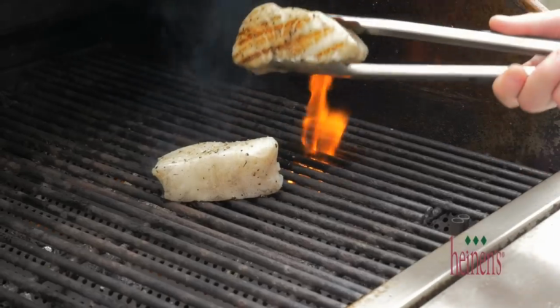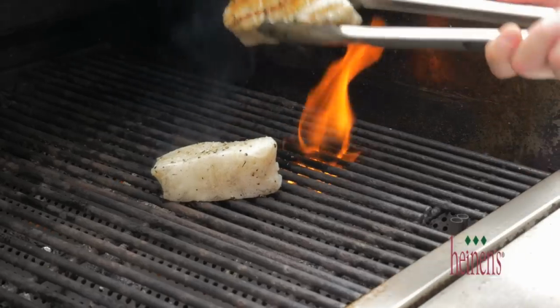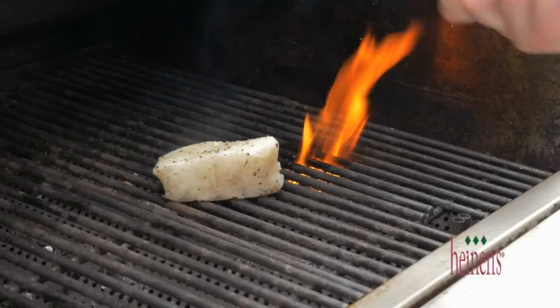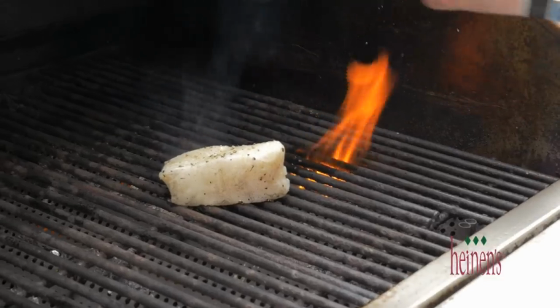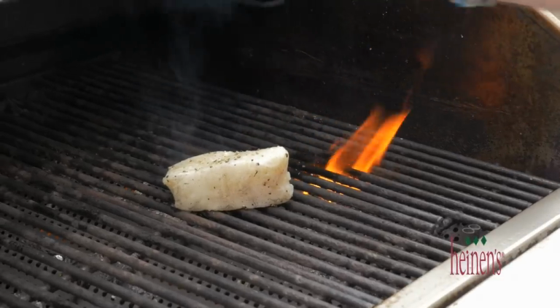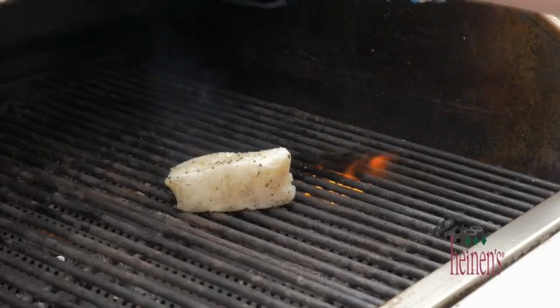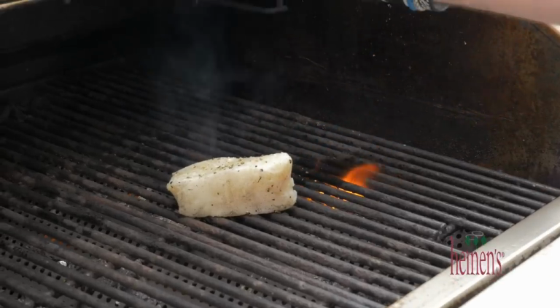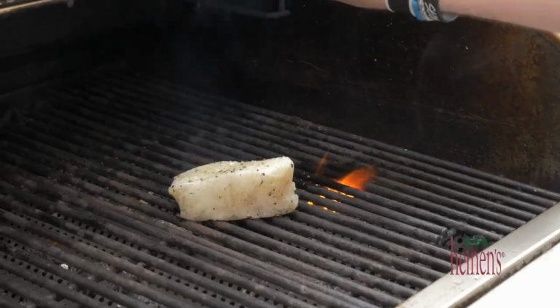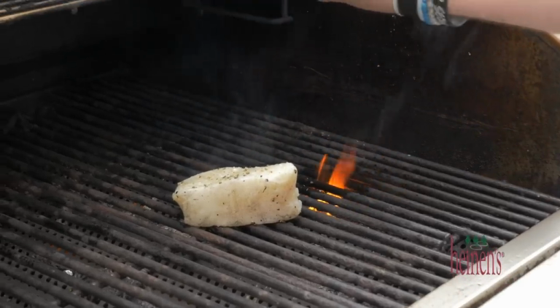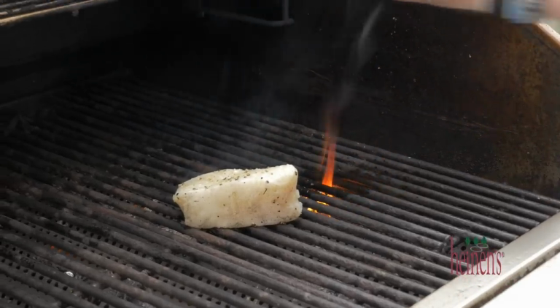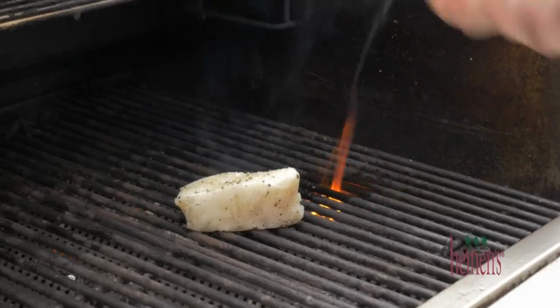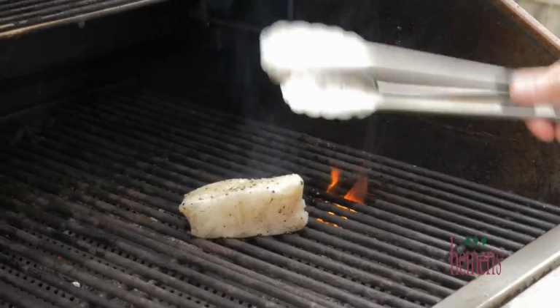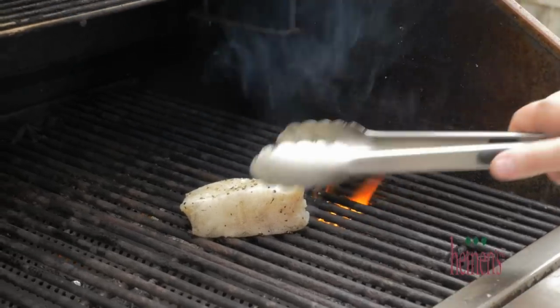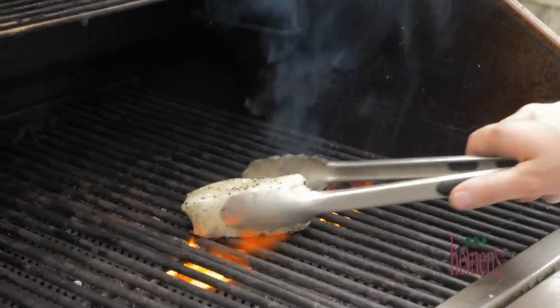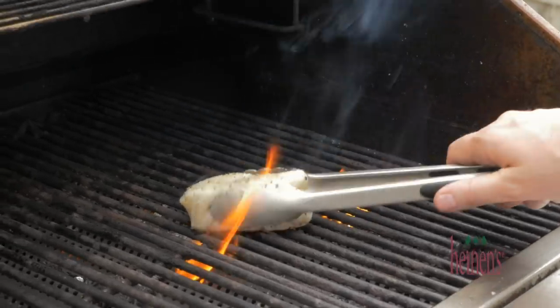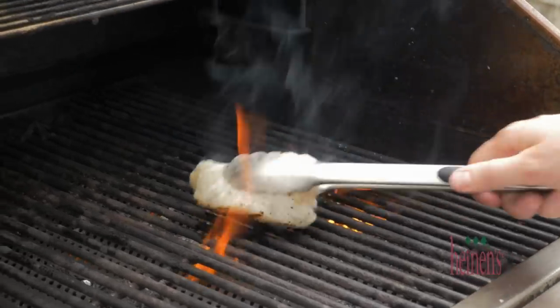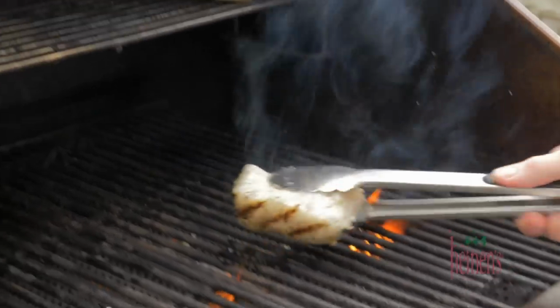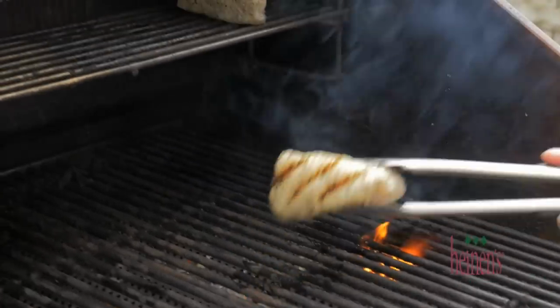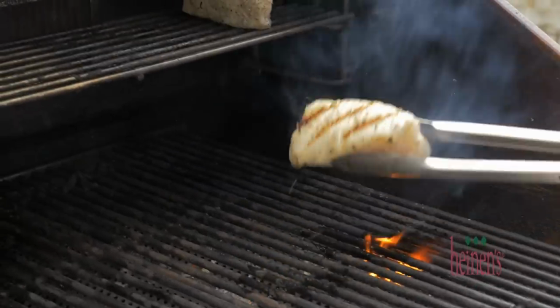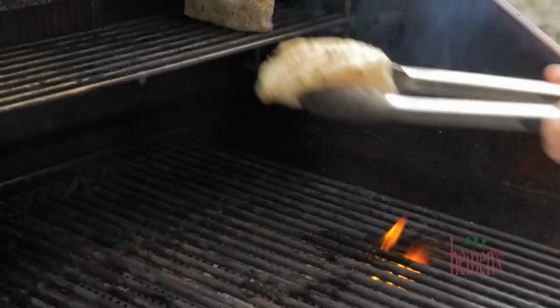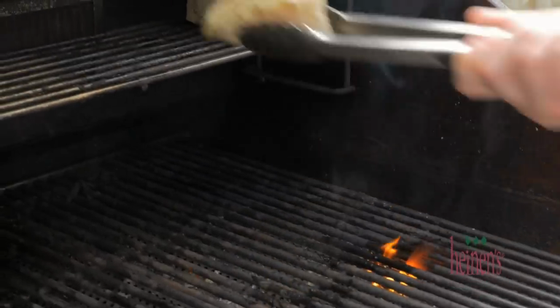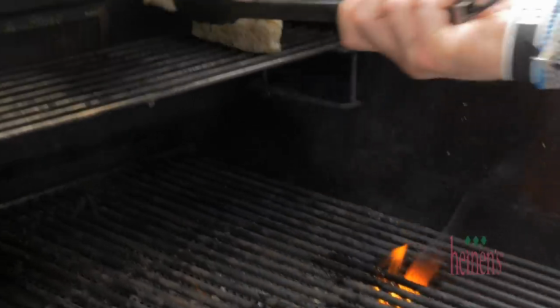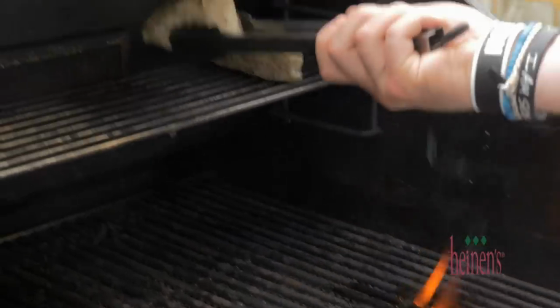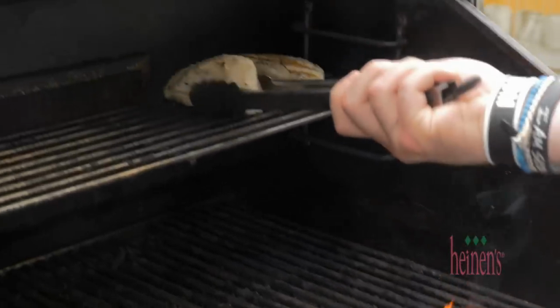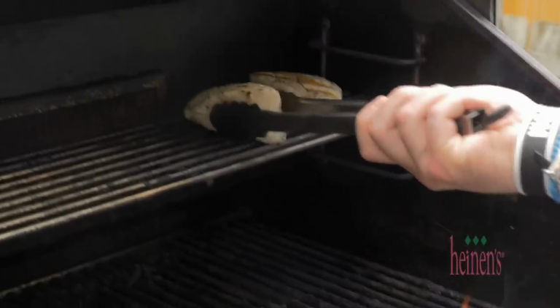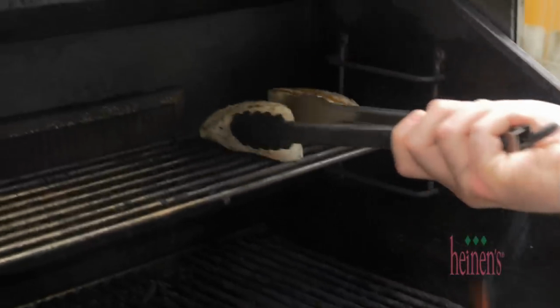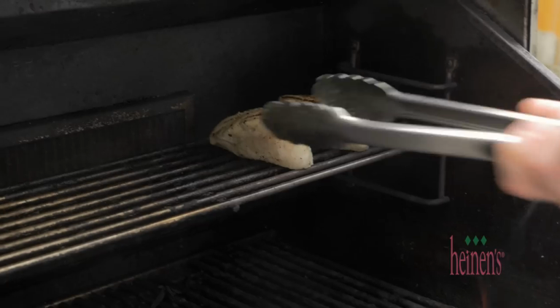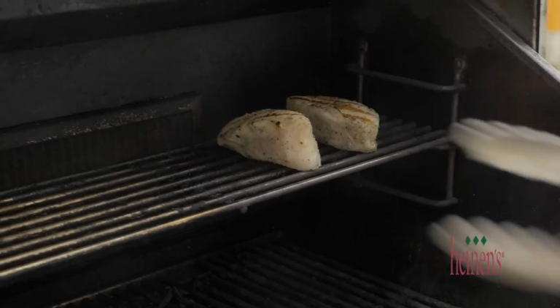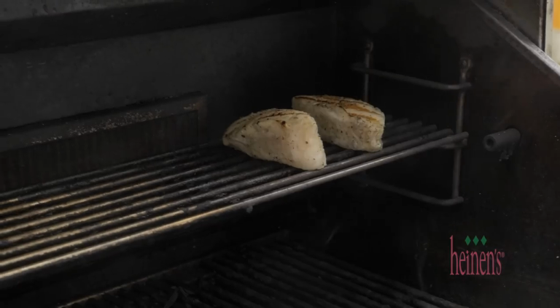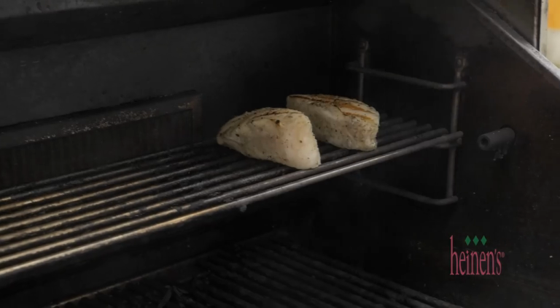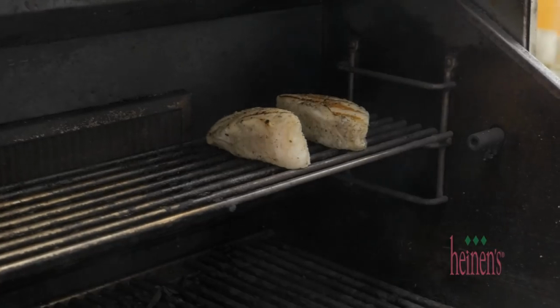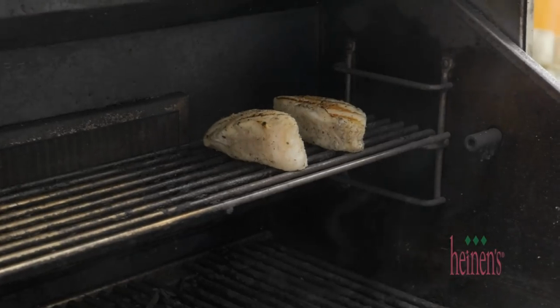Come back inside and prep our veggies. That way everything's done at the exact same time and we're gonna plate up.